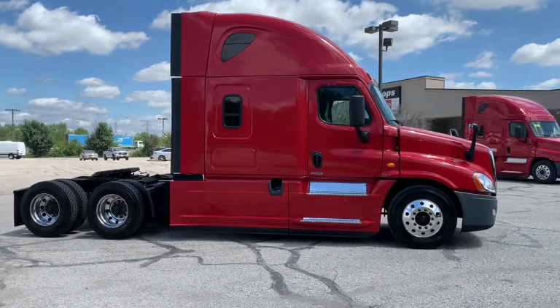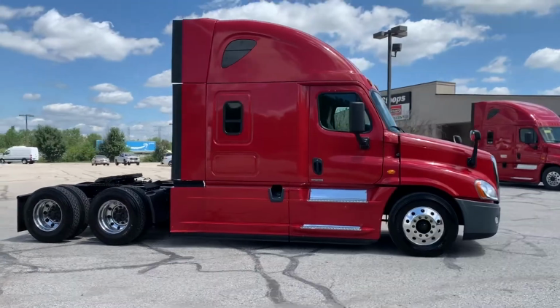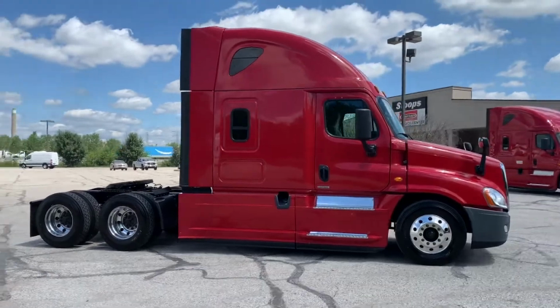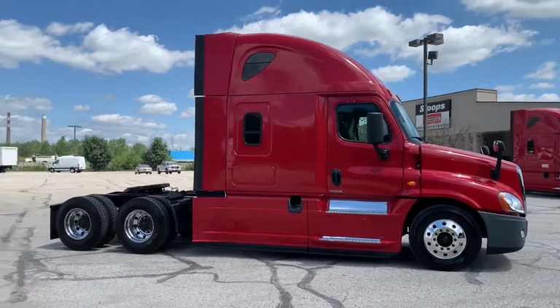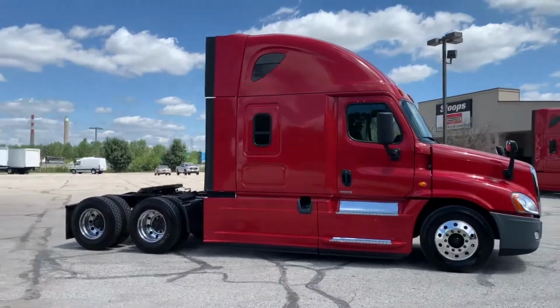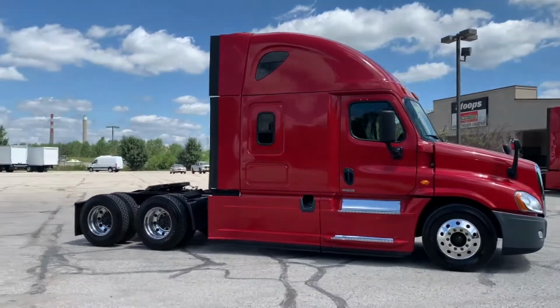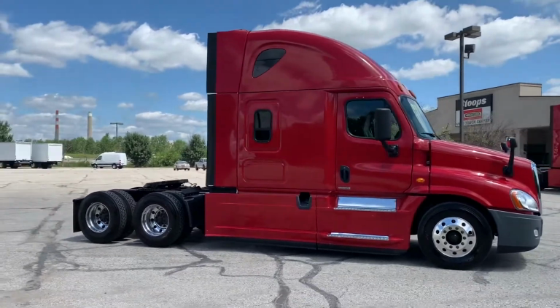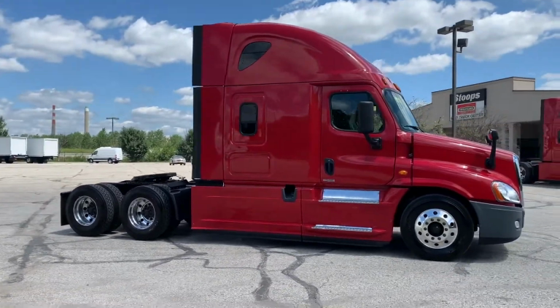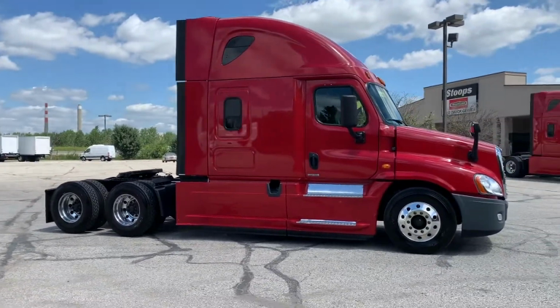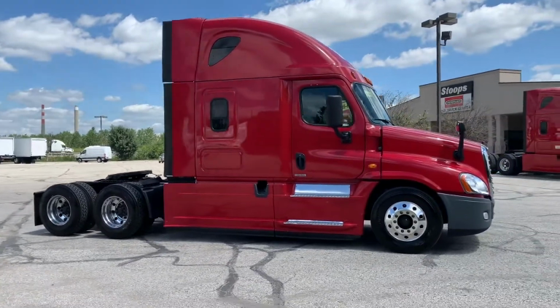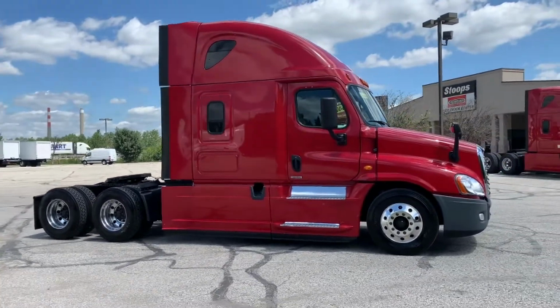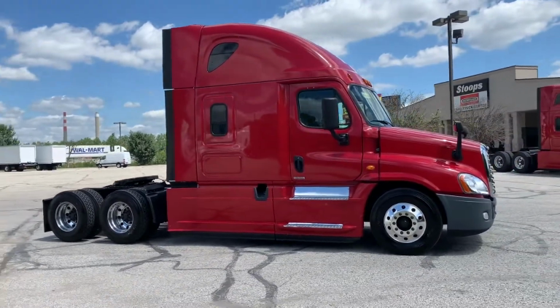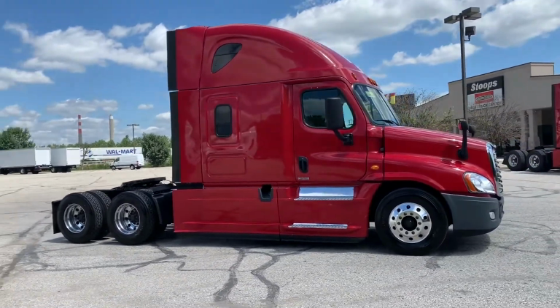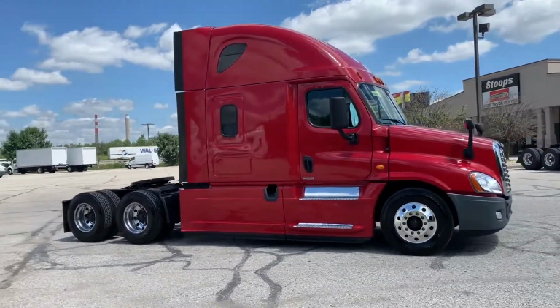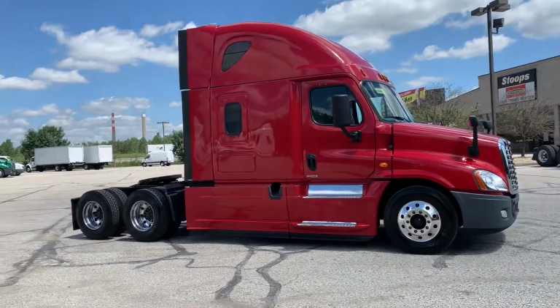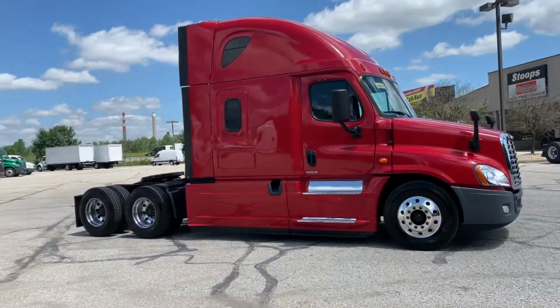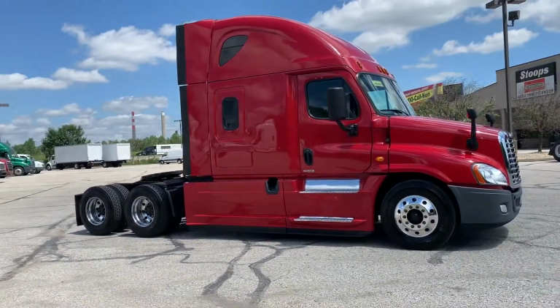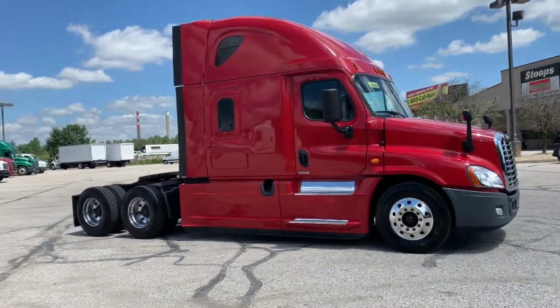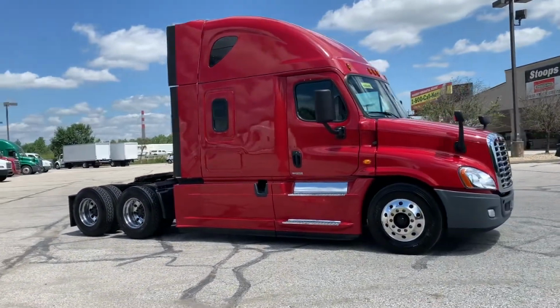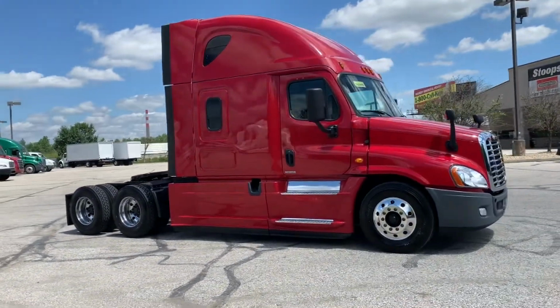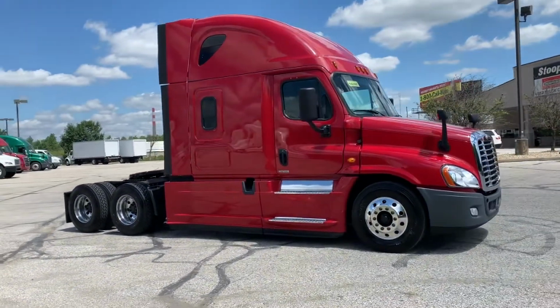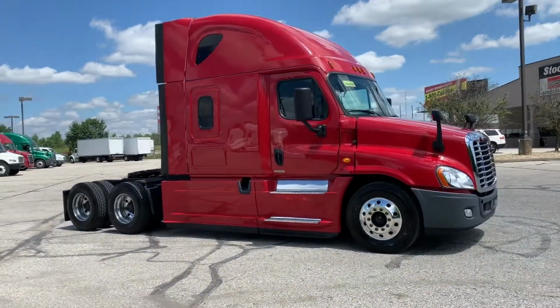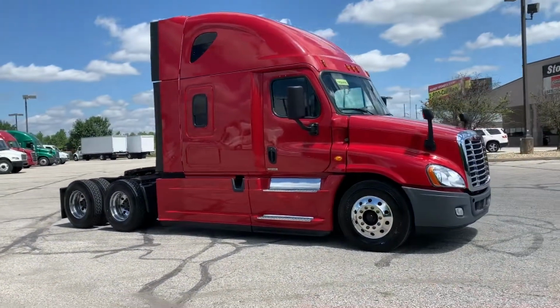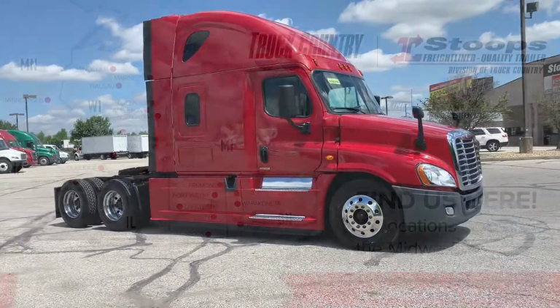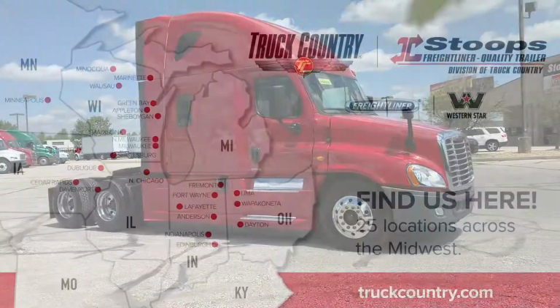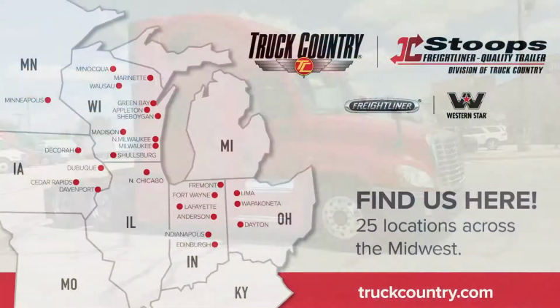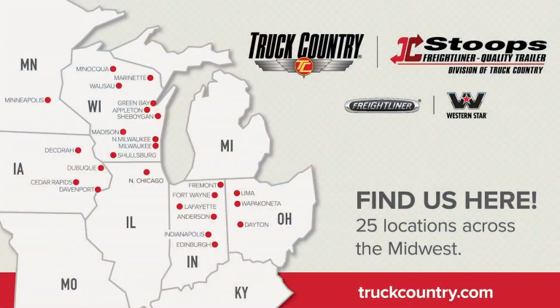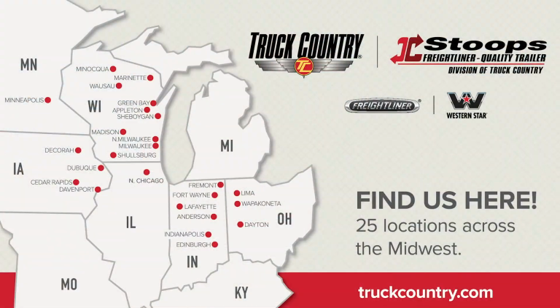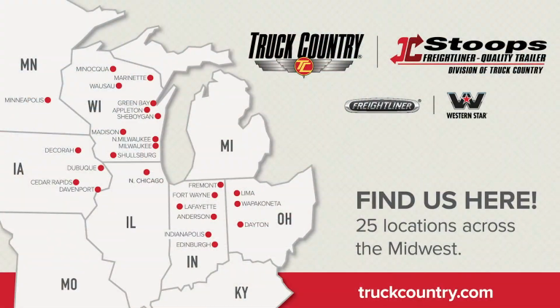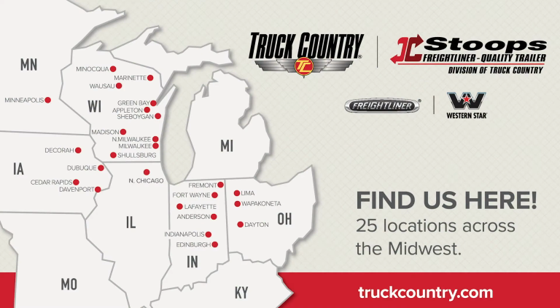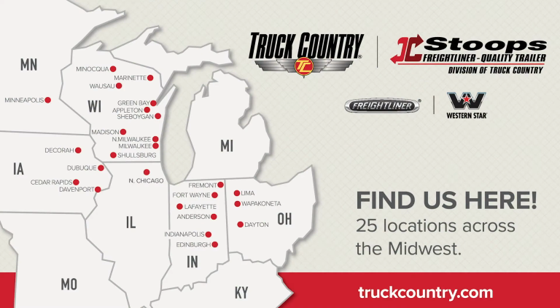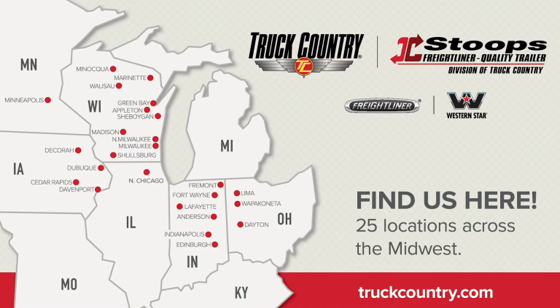To learn more, head to Stoops.com or visit your local Stoops or Truck Country location.